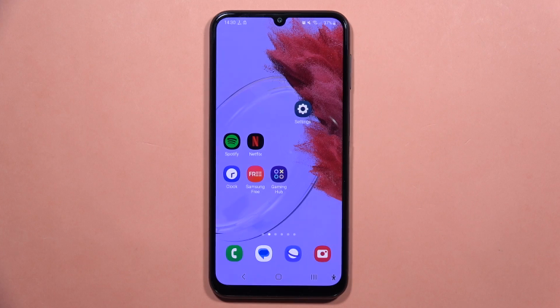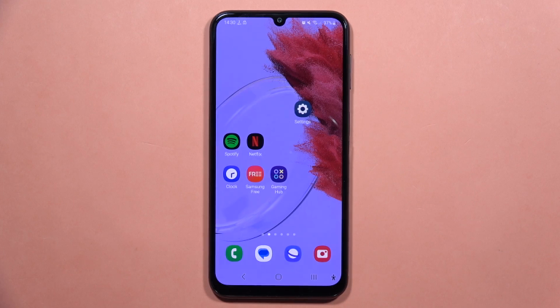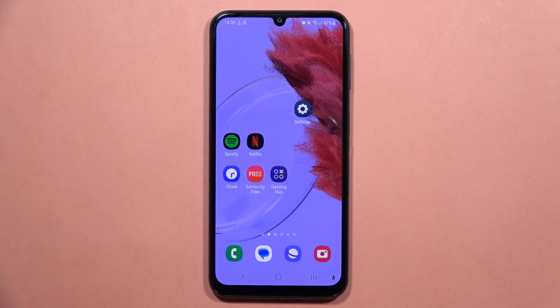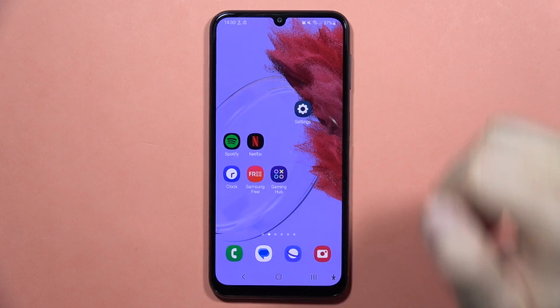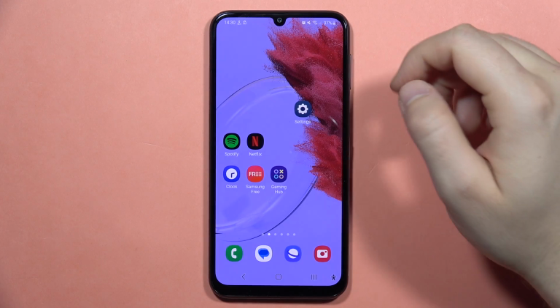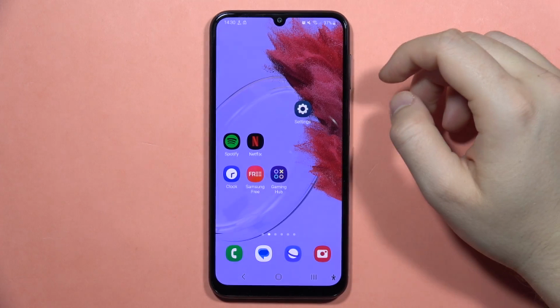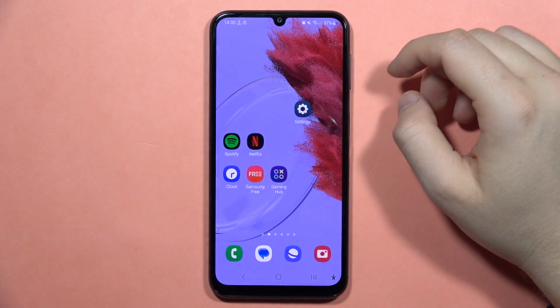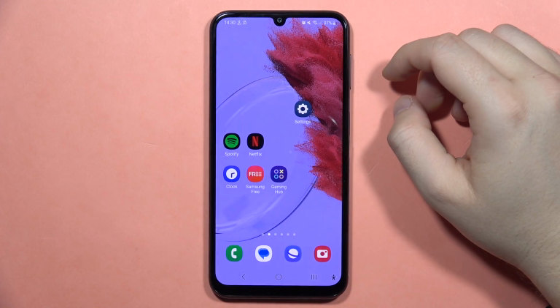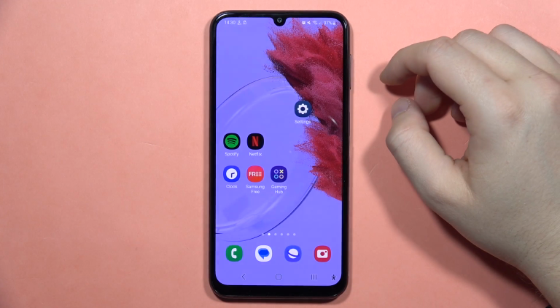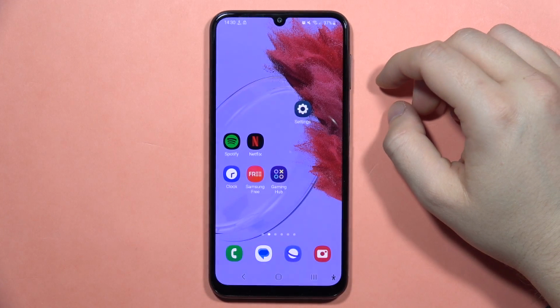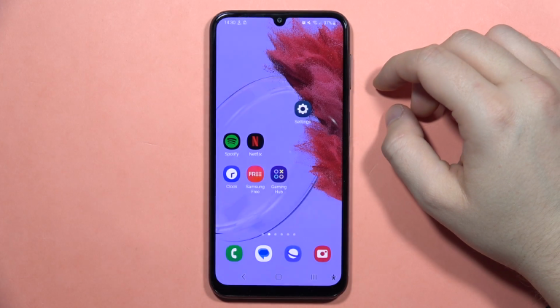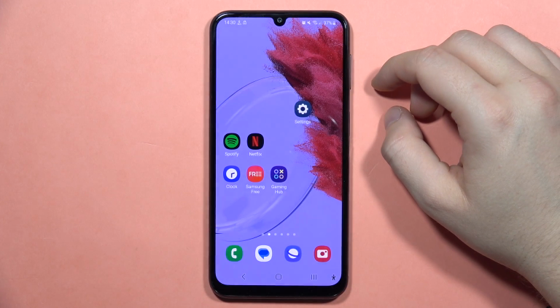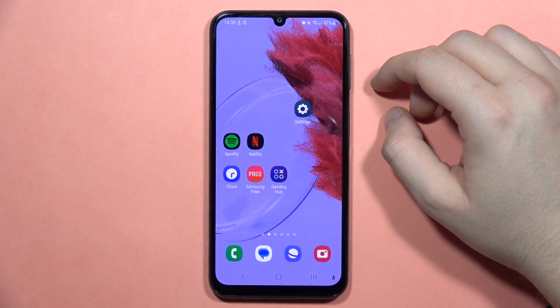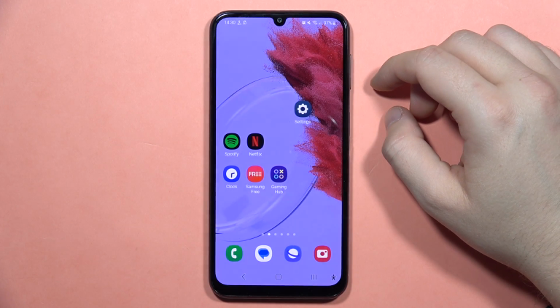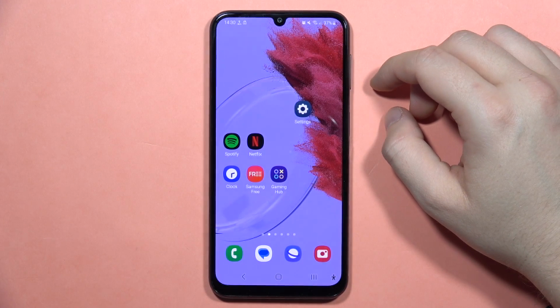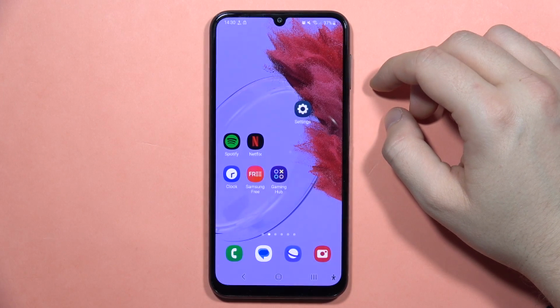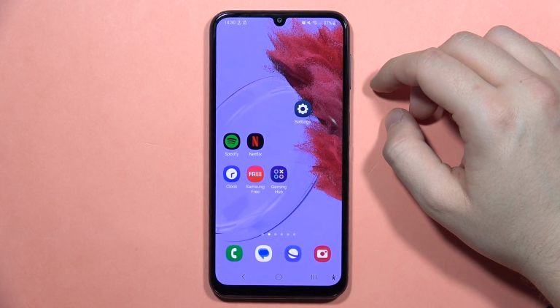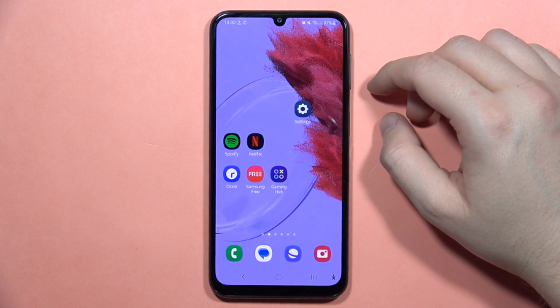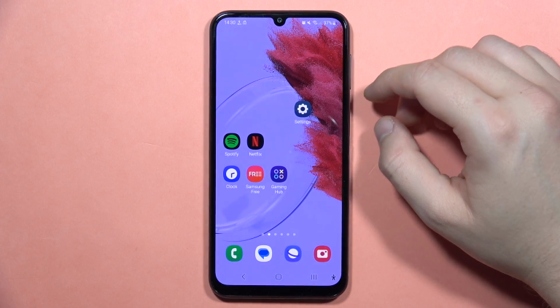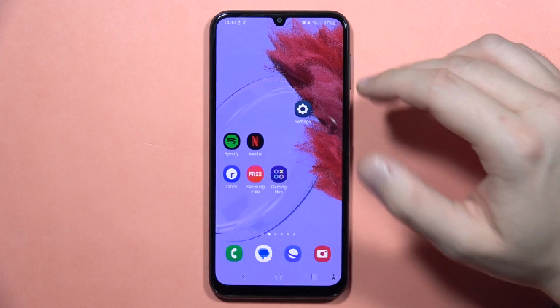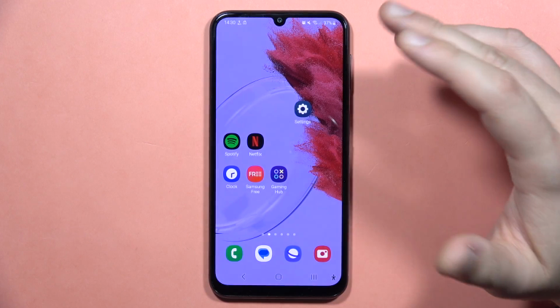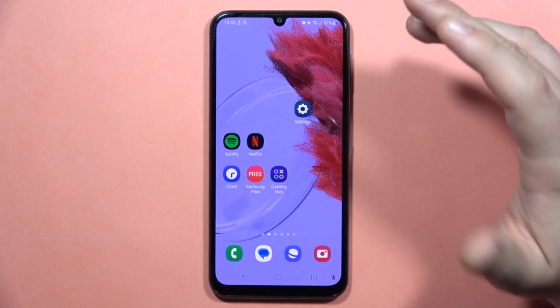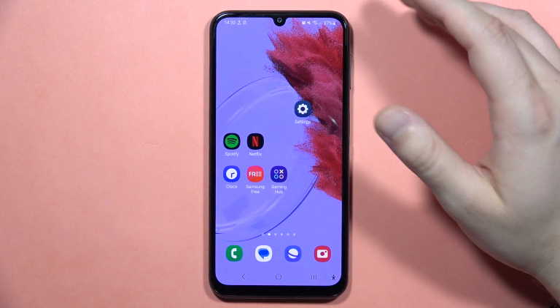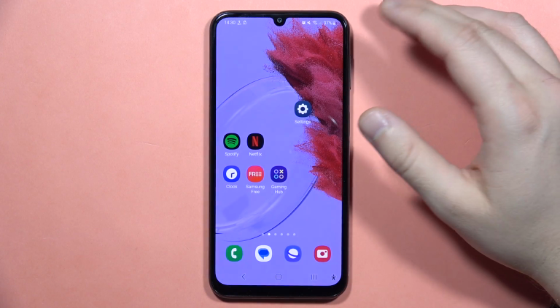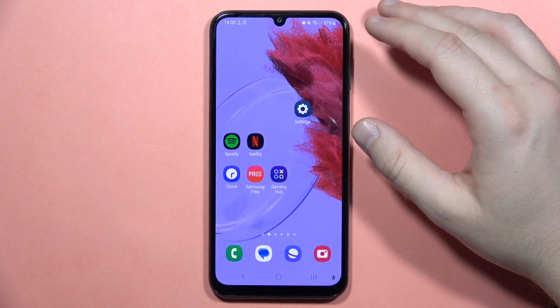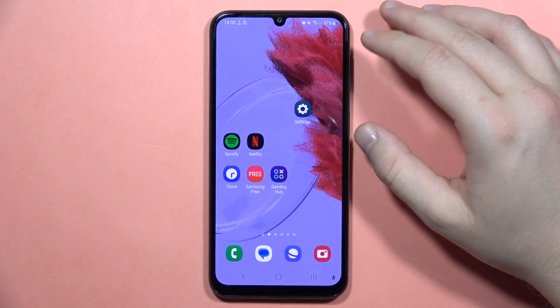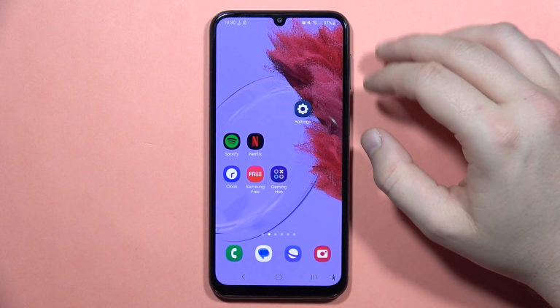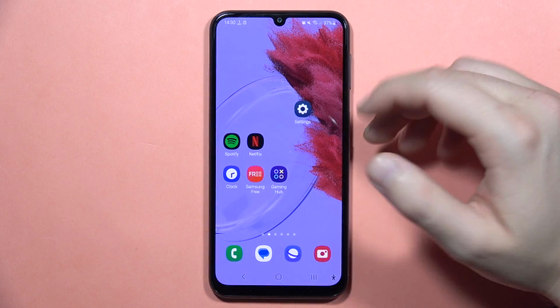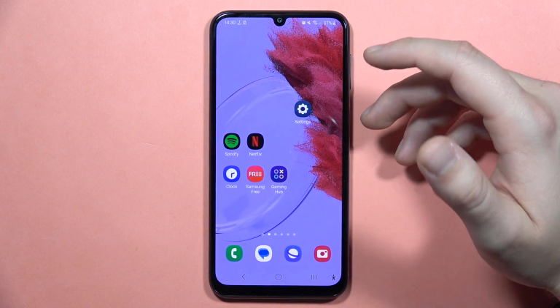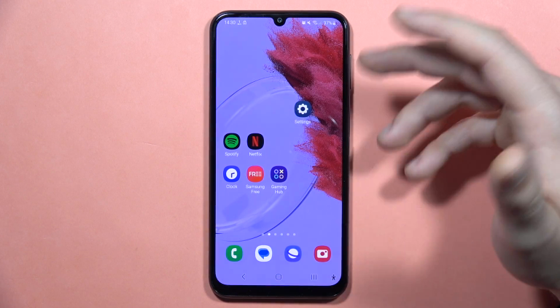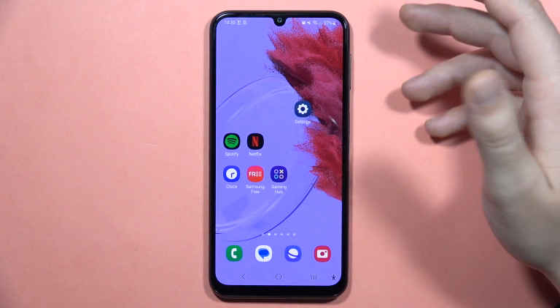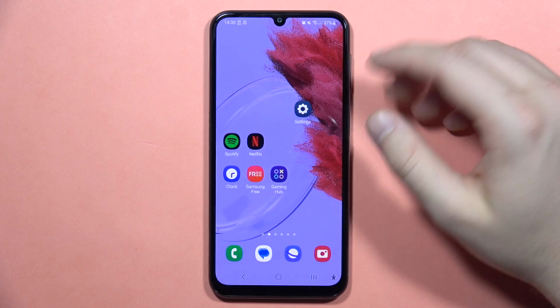Hey, to fix the hanging problem on the Galaxy A24, we've got a few things that we can try.